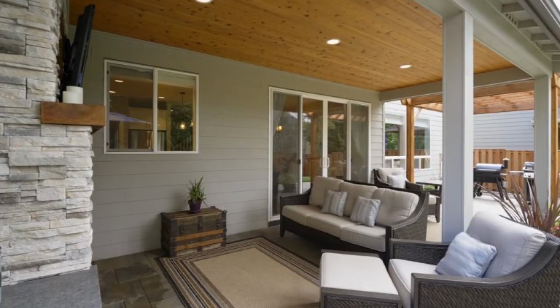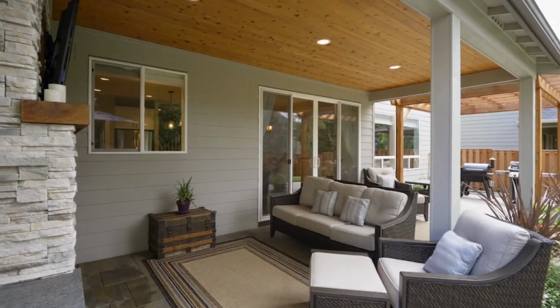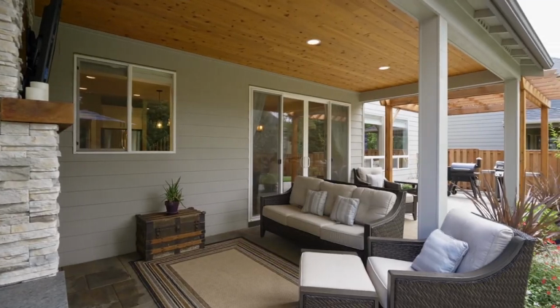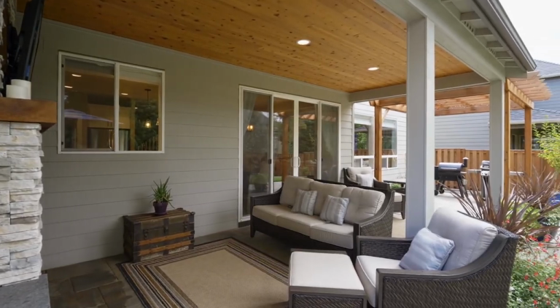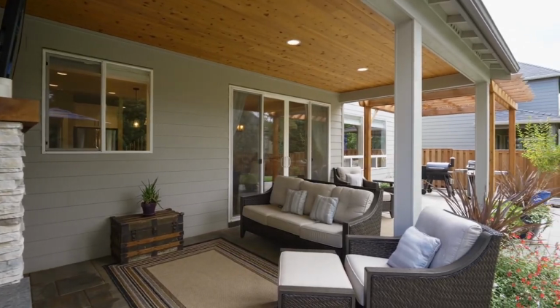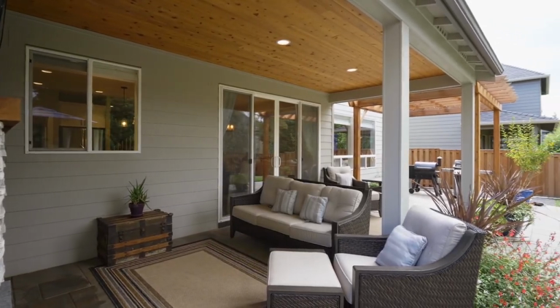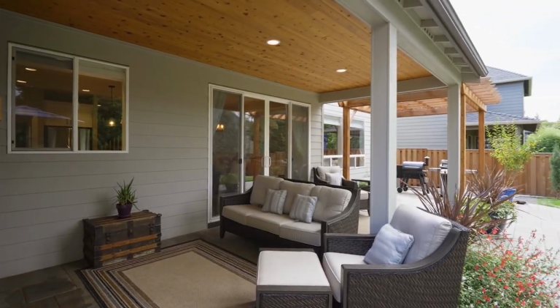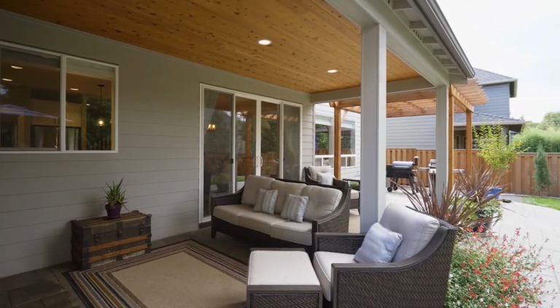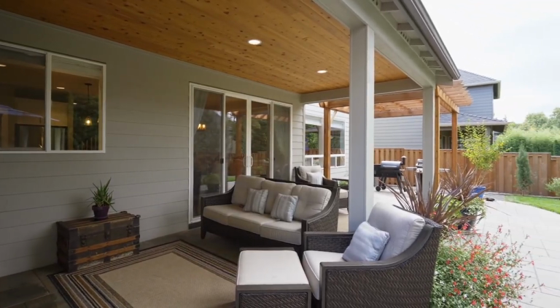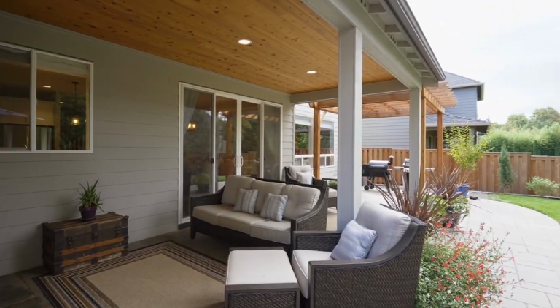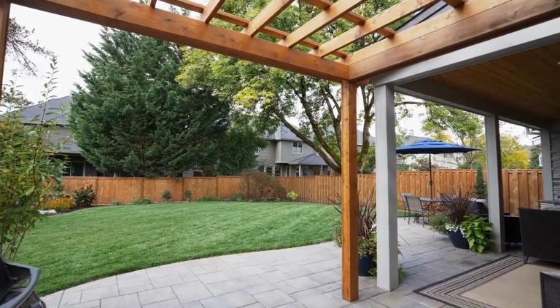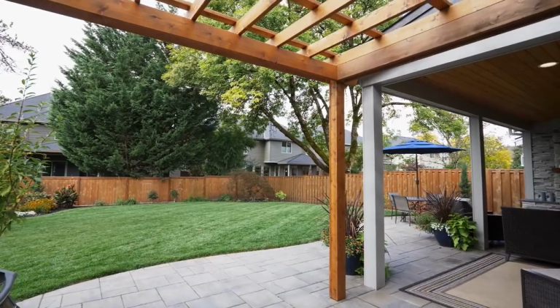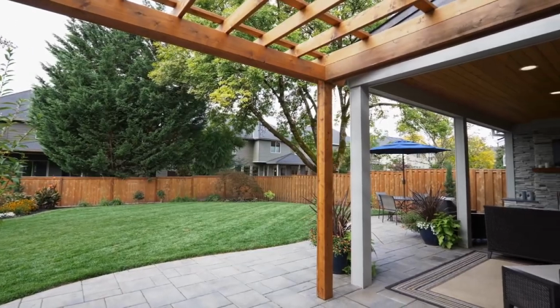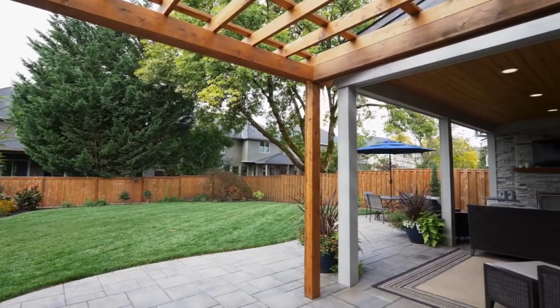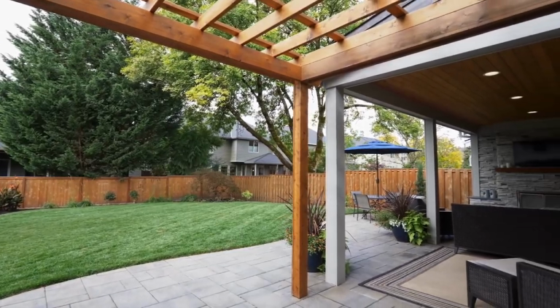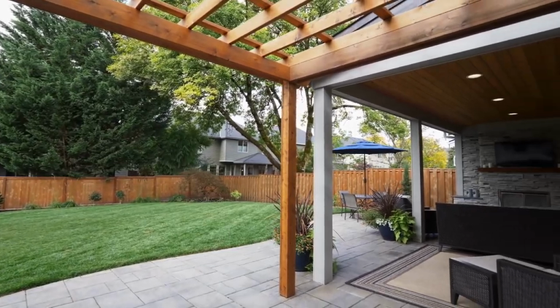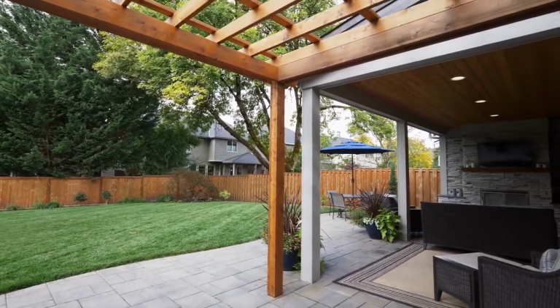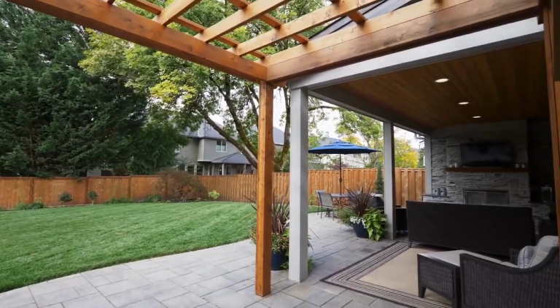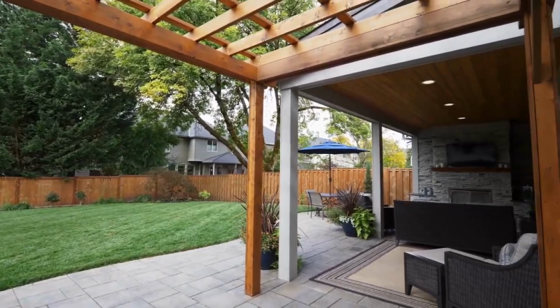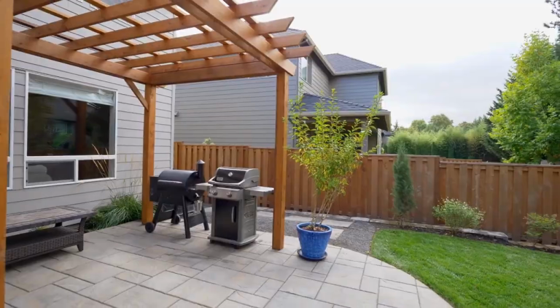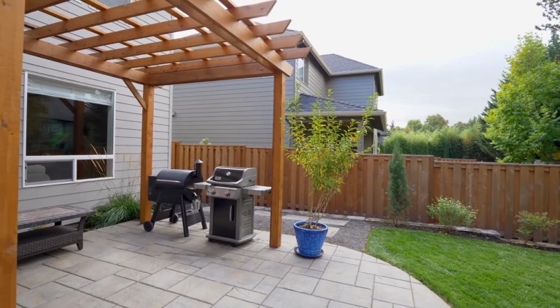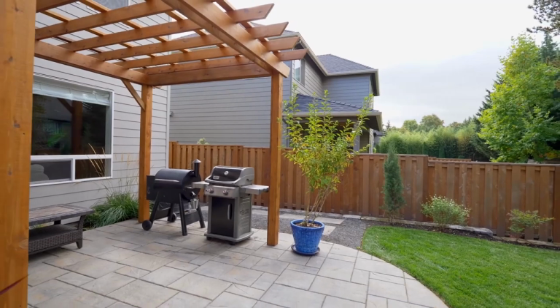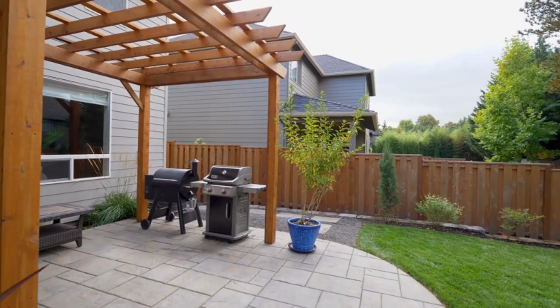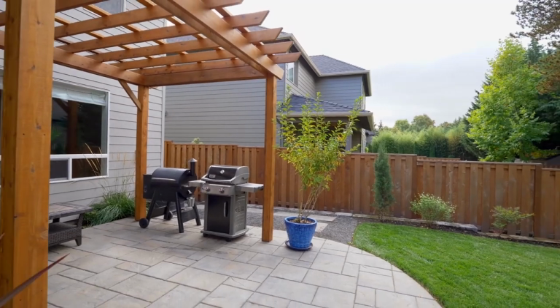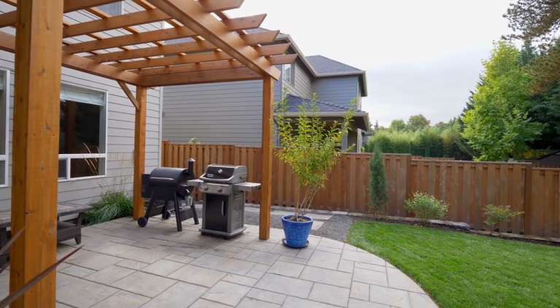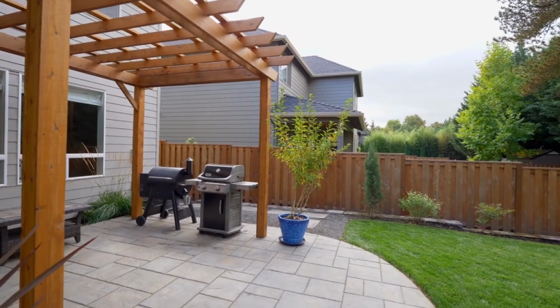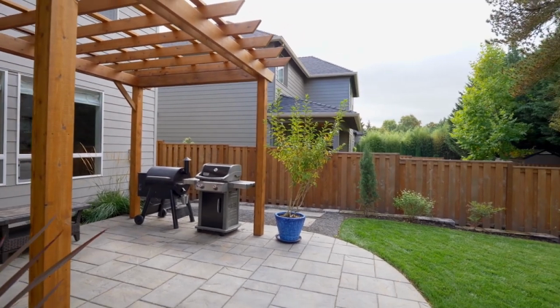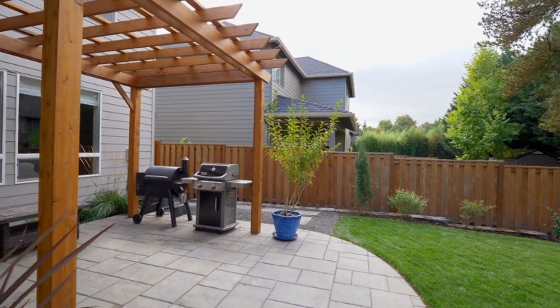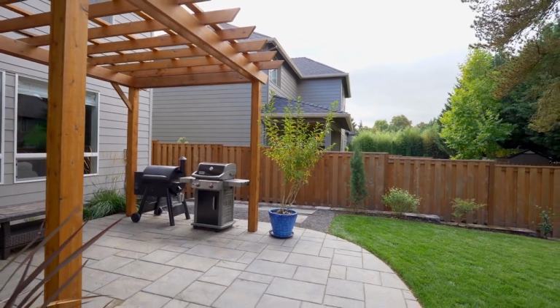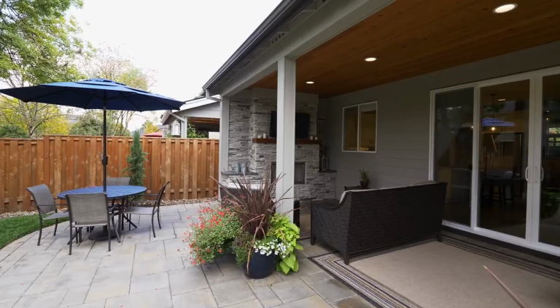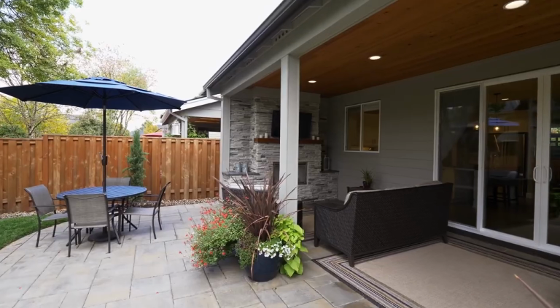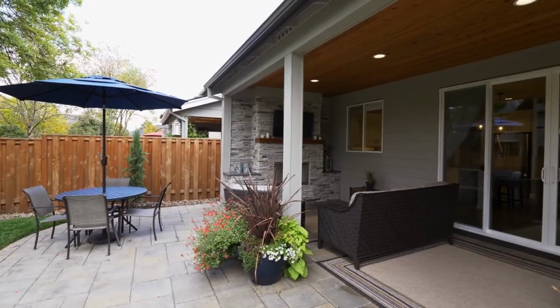Entertaining moves effortlessly to the outdoor covered living space, including an expansive patio and a cozy outdoor fireplace.